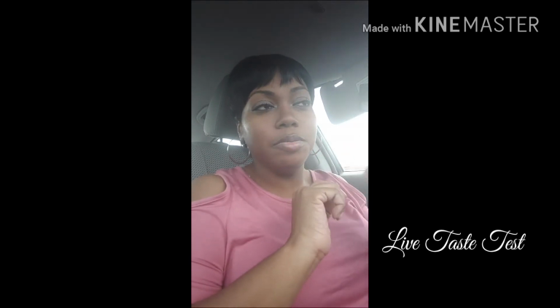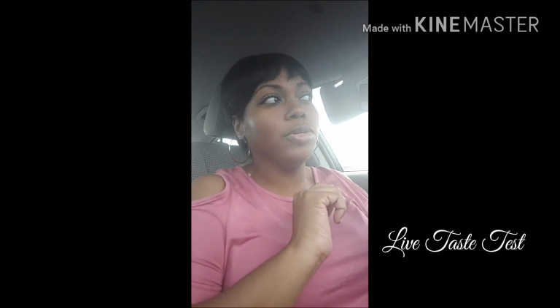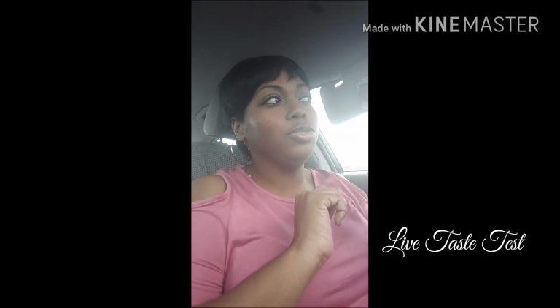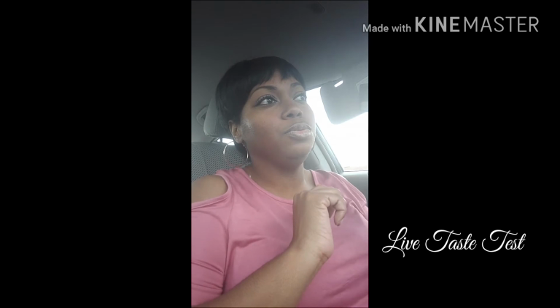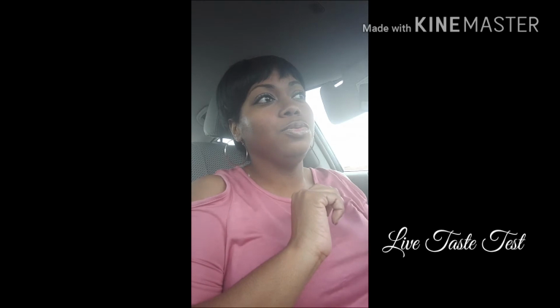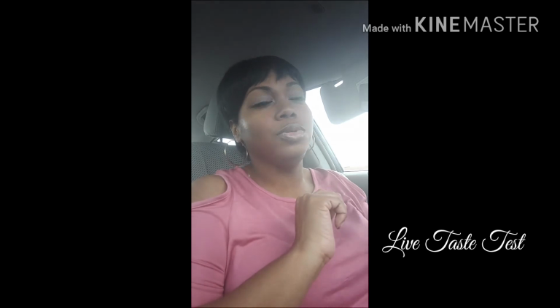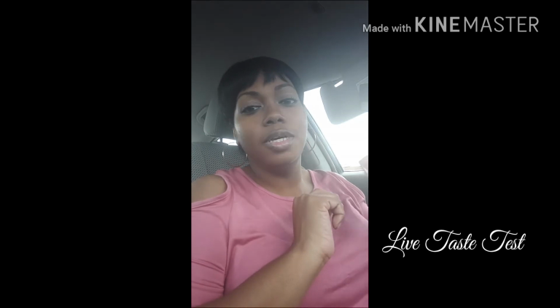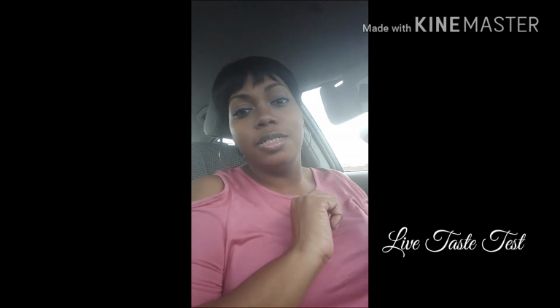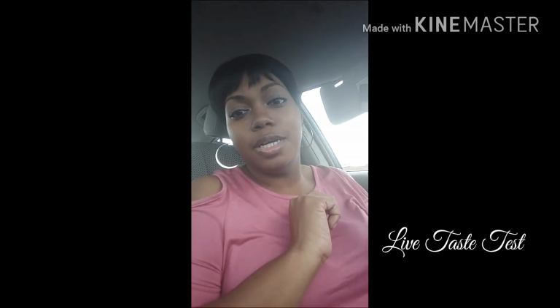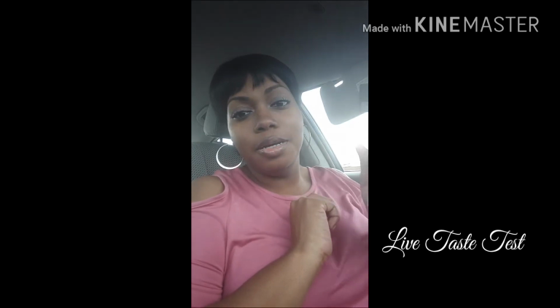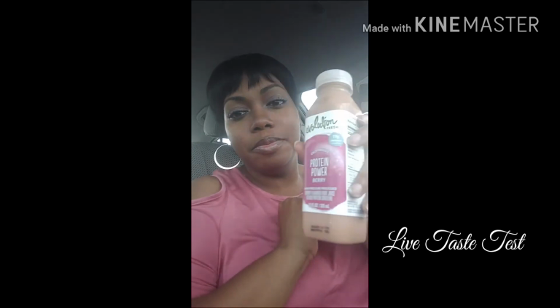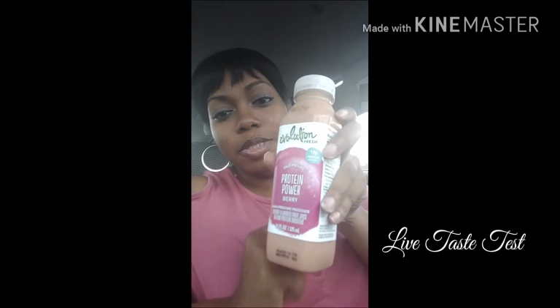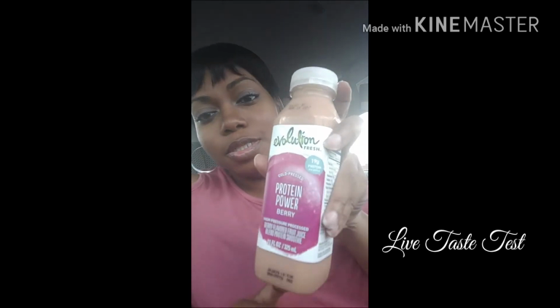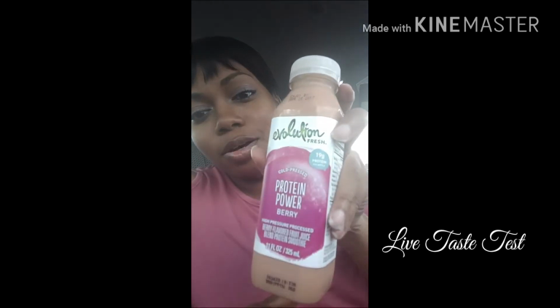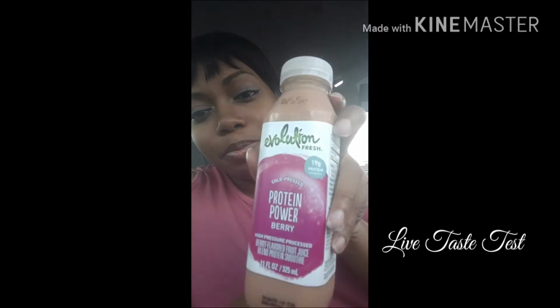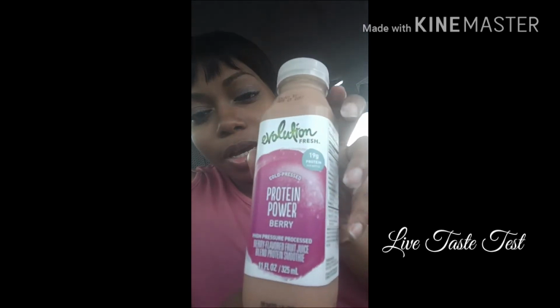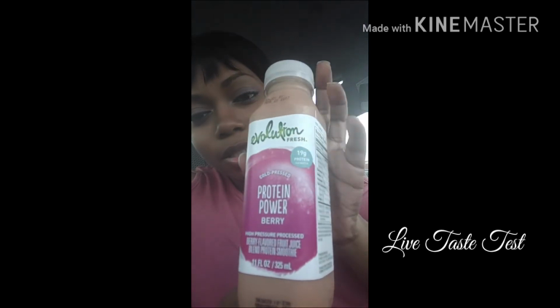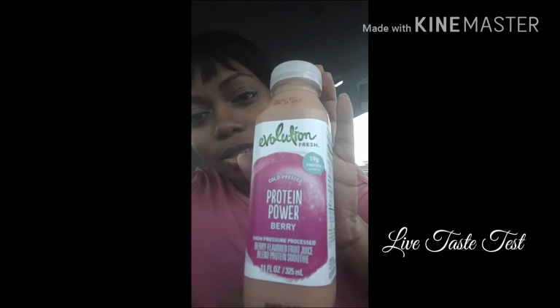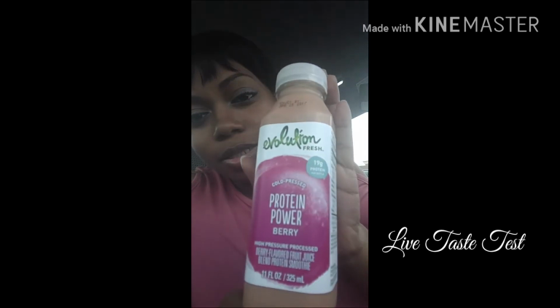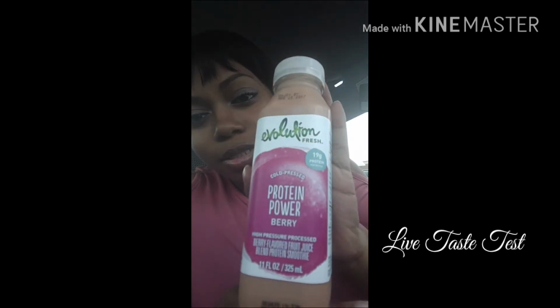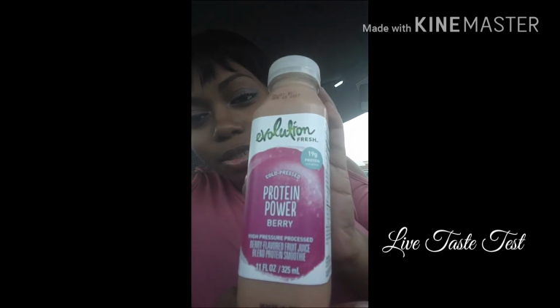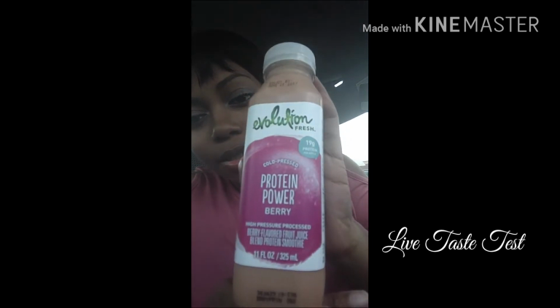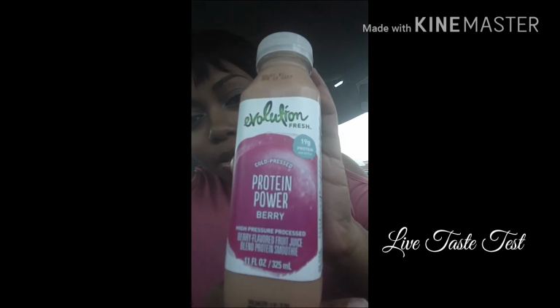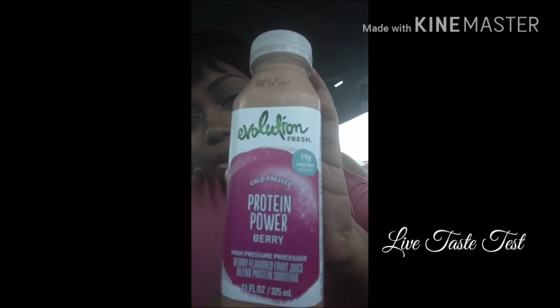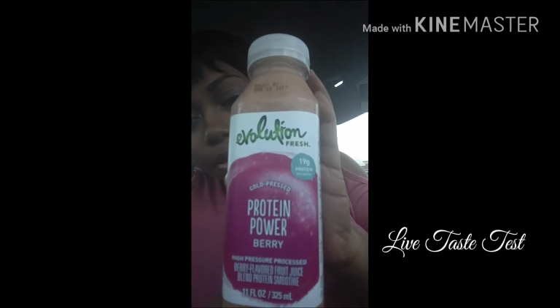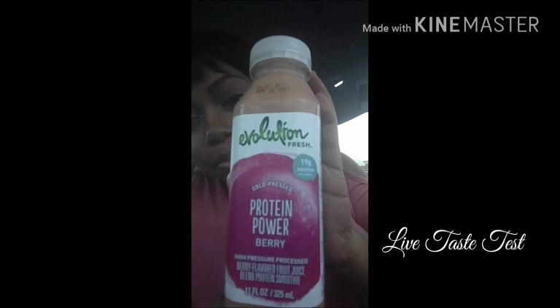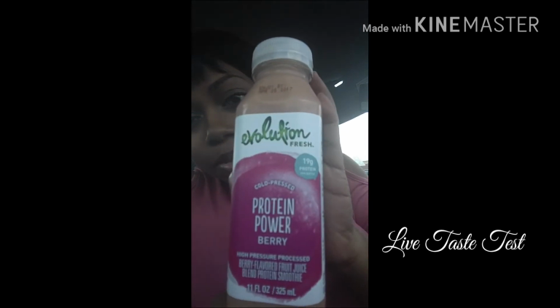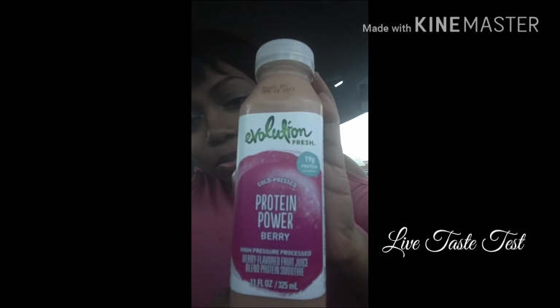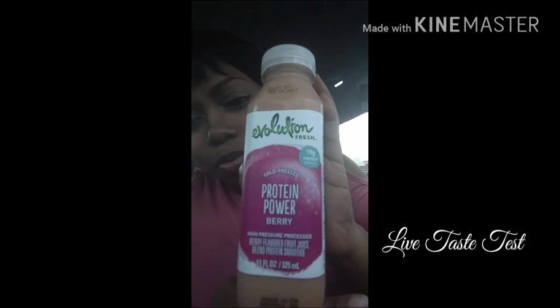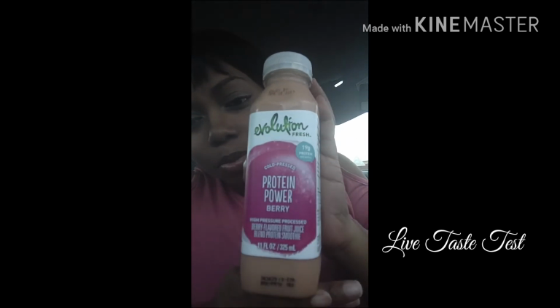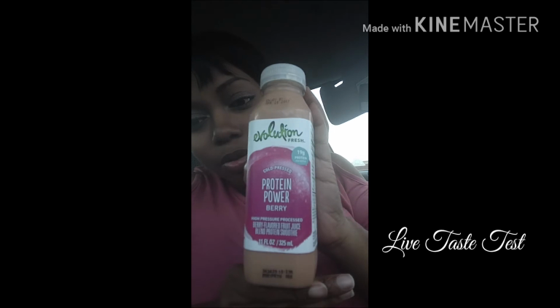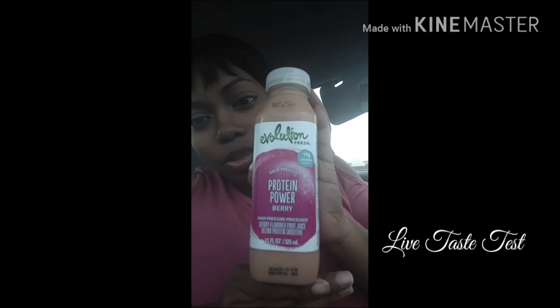I am going to shake it up. This is how the packaging looks. I know it's probably backwards.